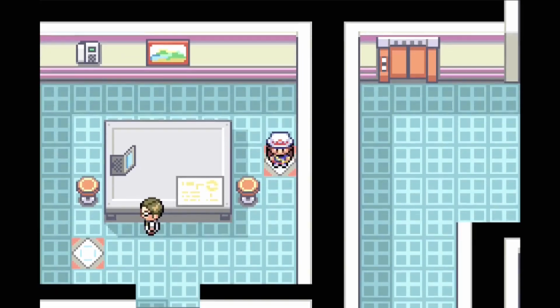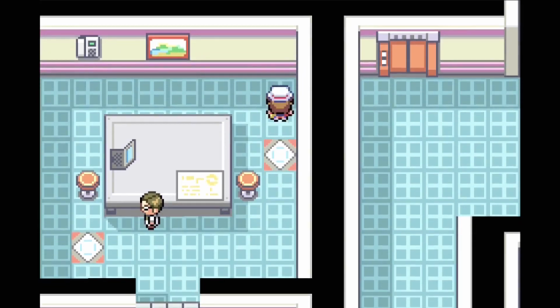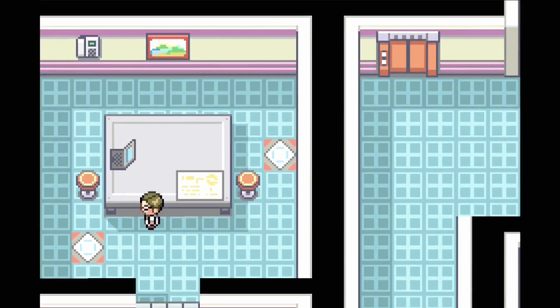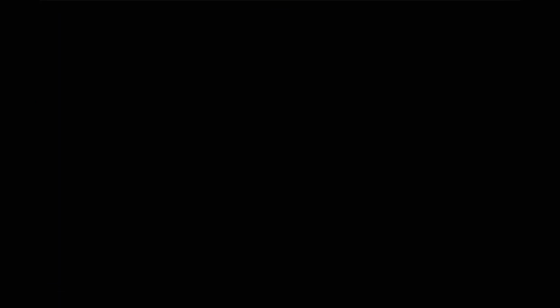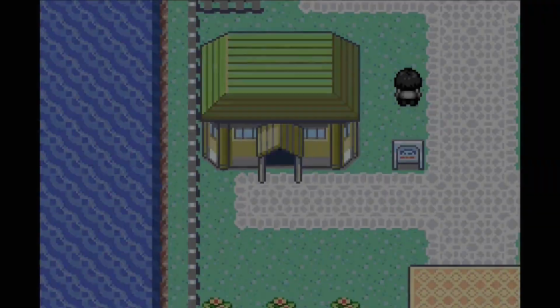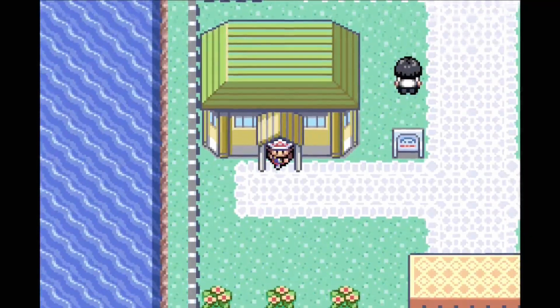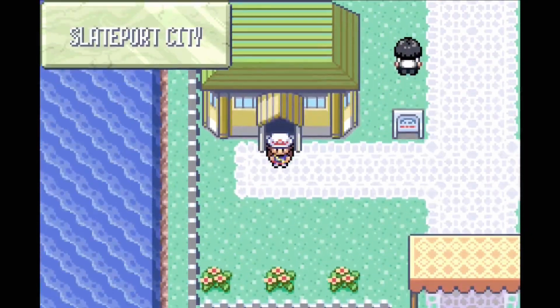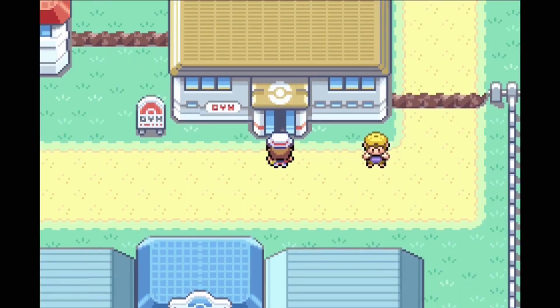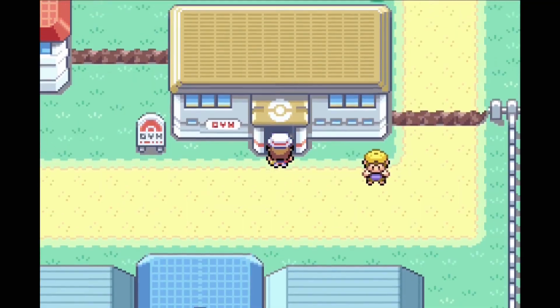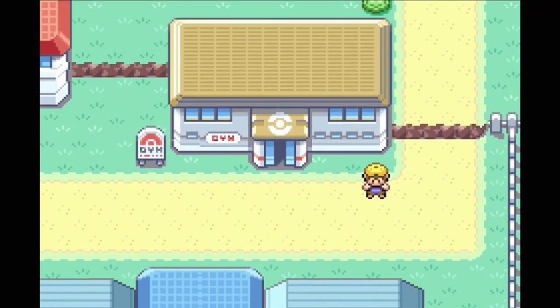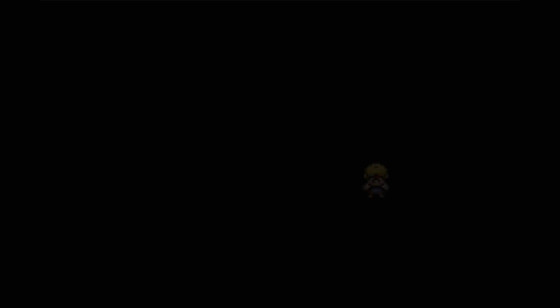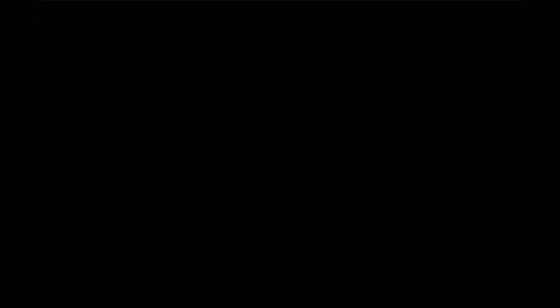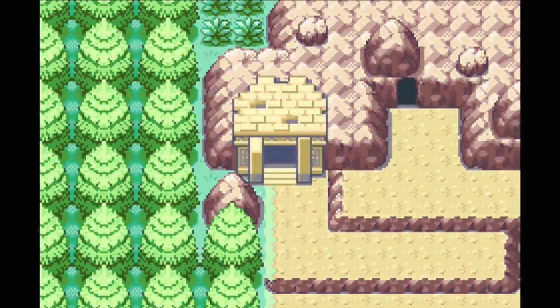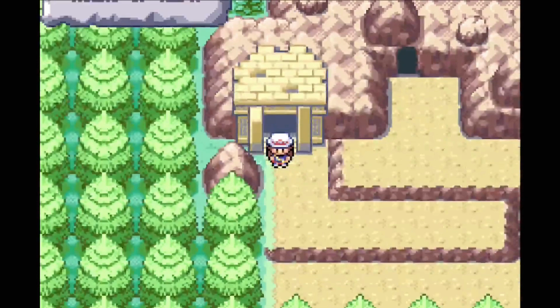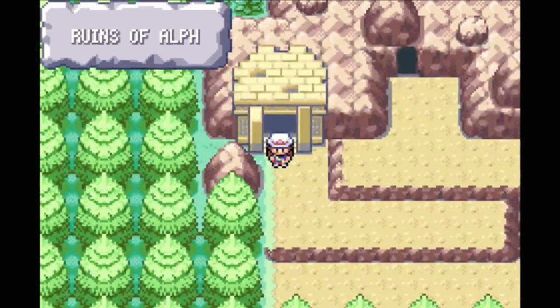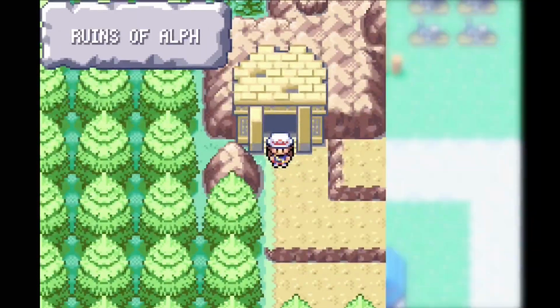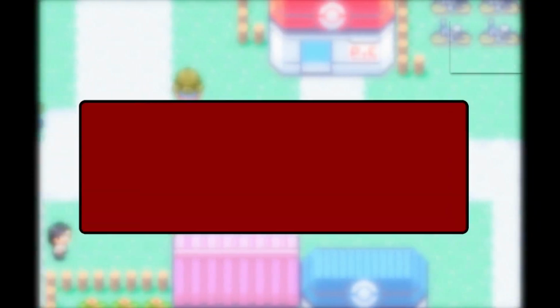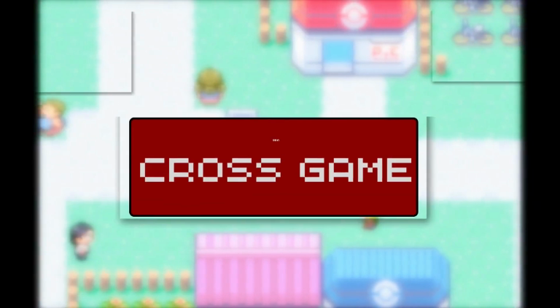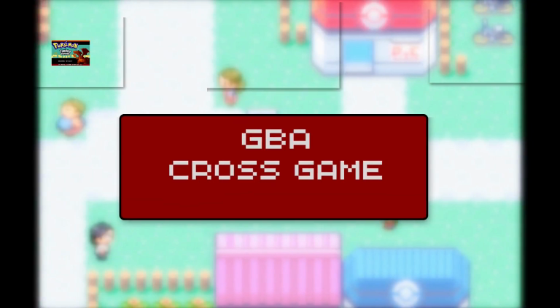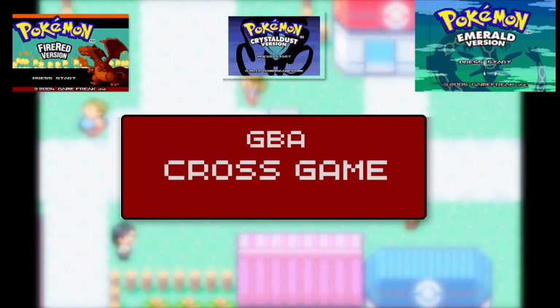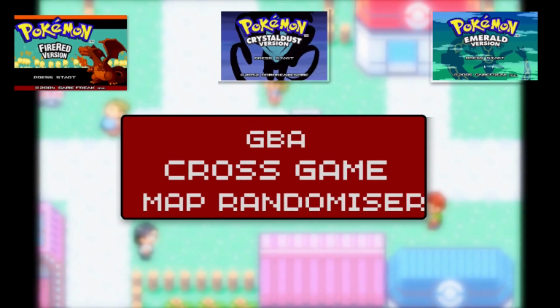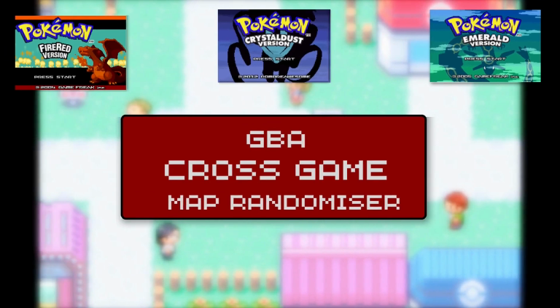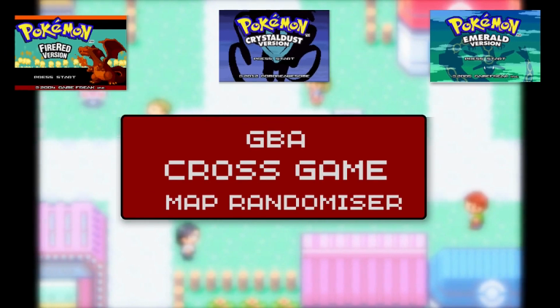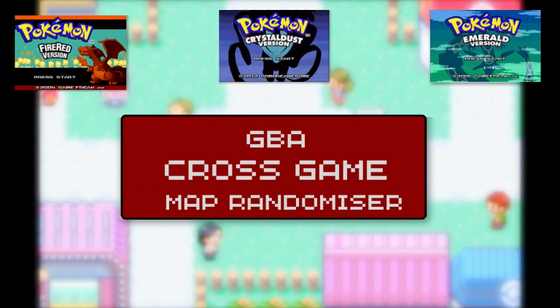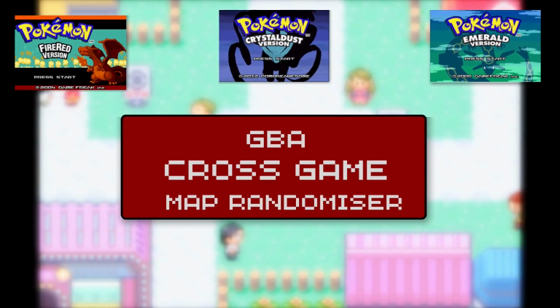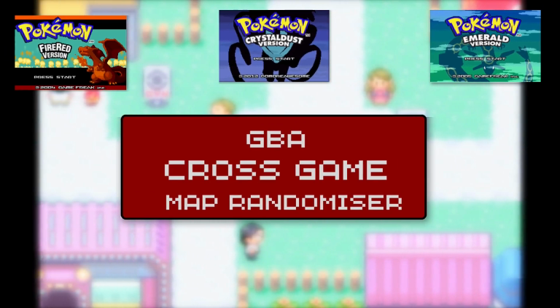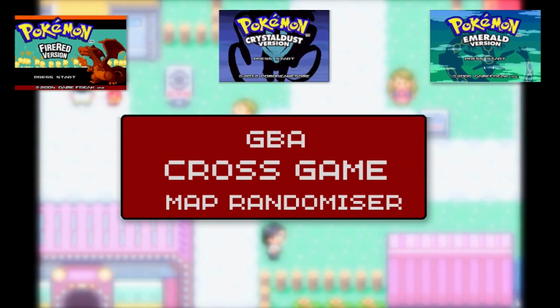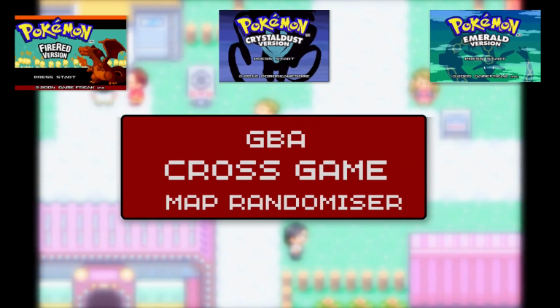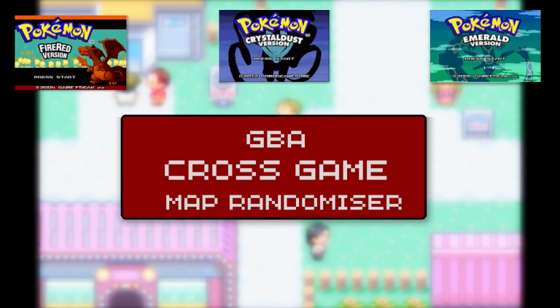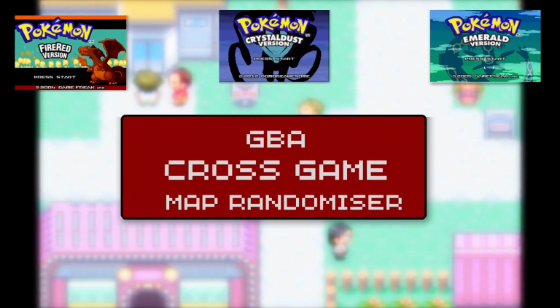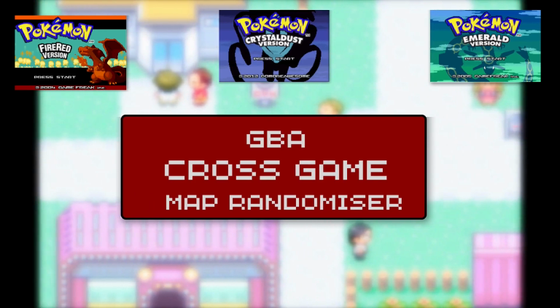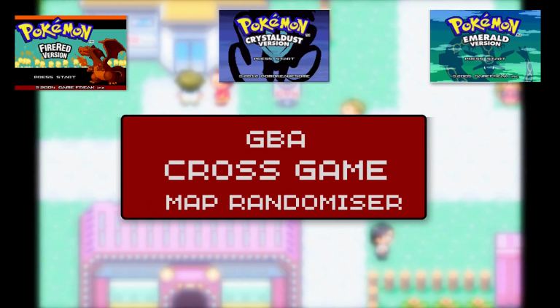Silvco leads to Slateport. Misty leads to the Ruins of Alf. This is the GBA cross-game map randomizer.